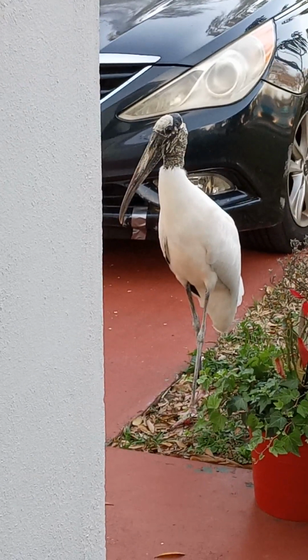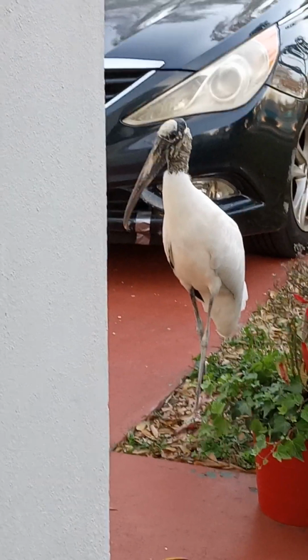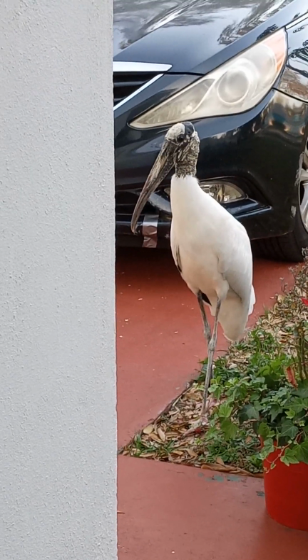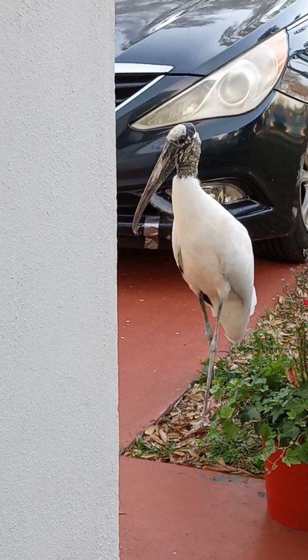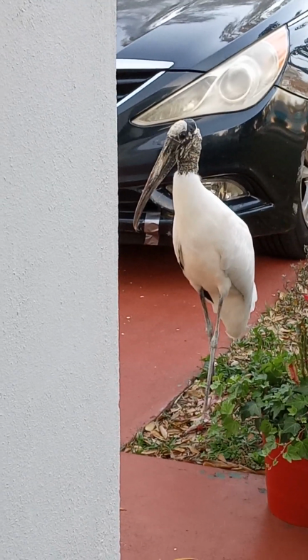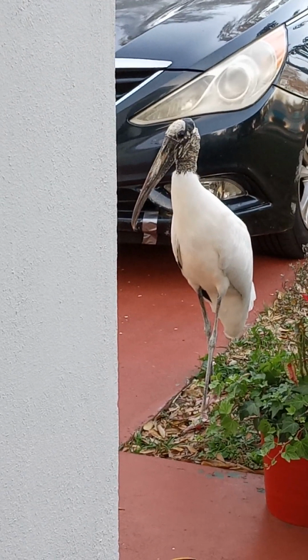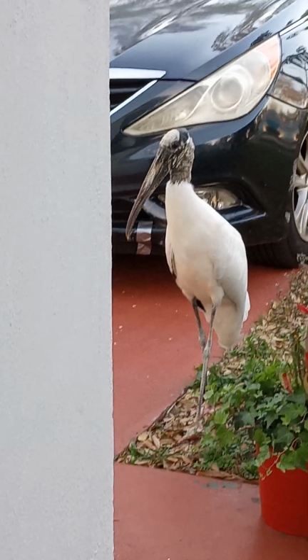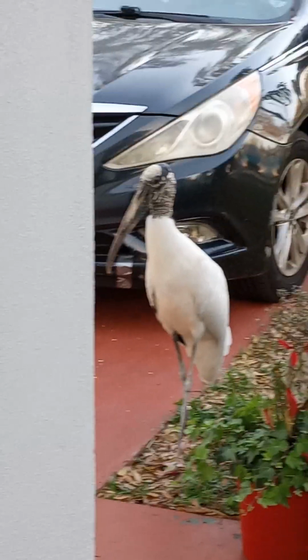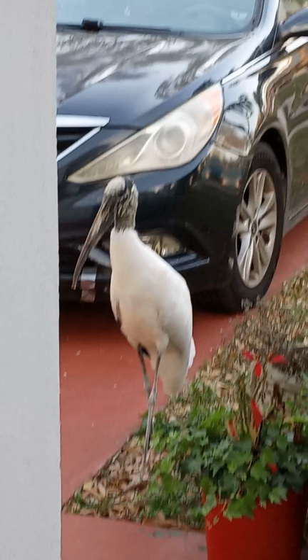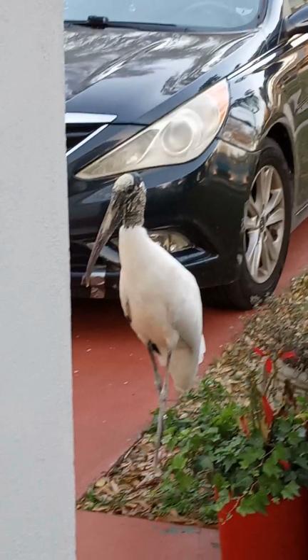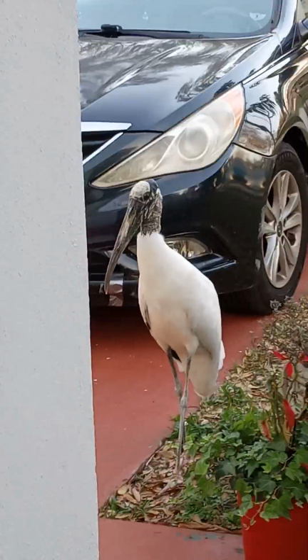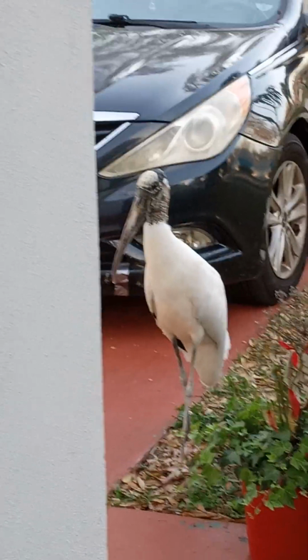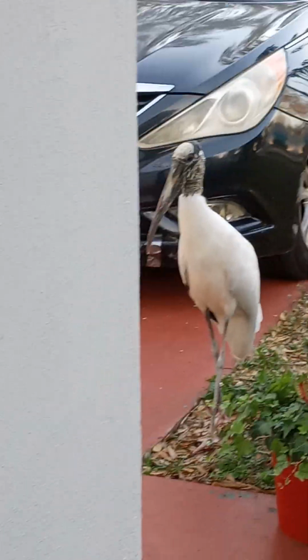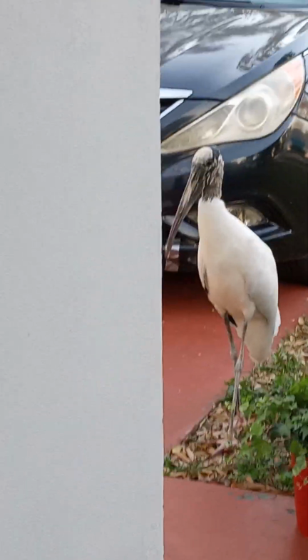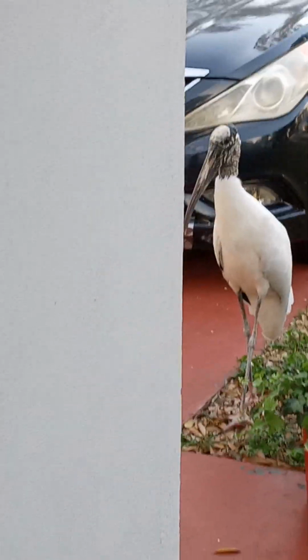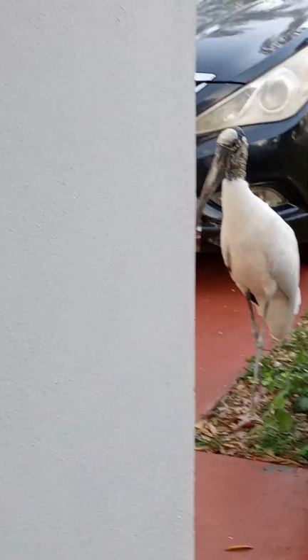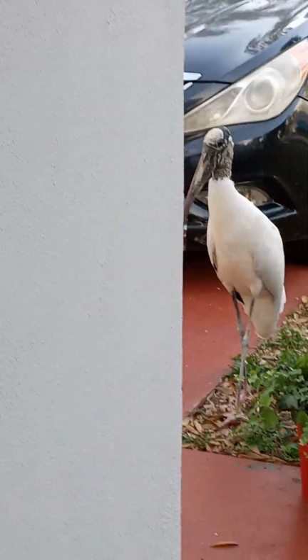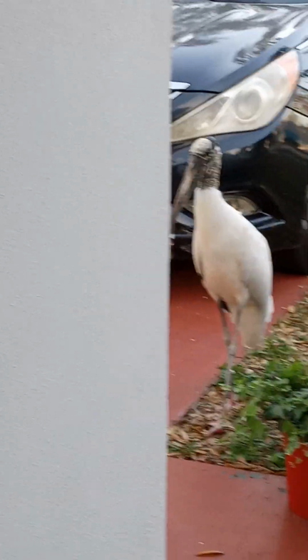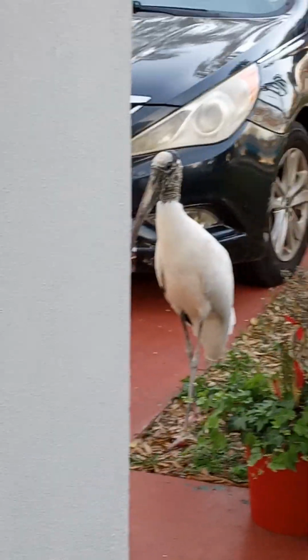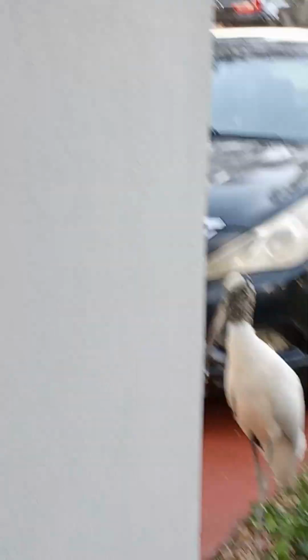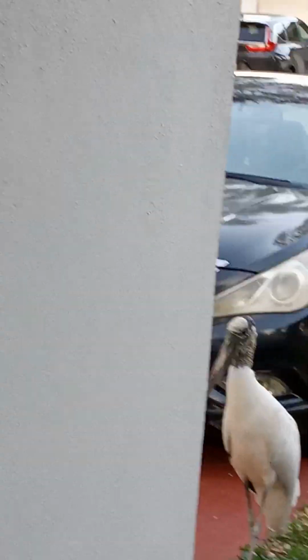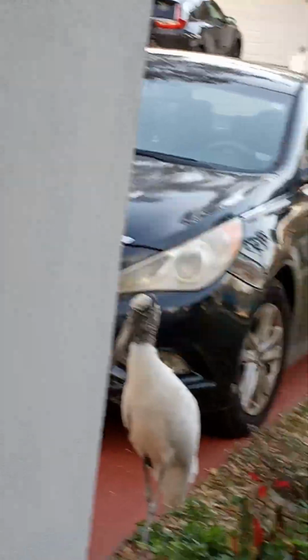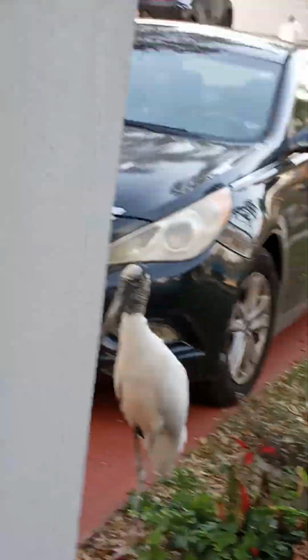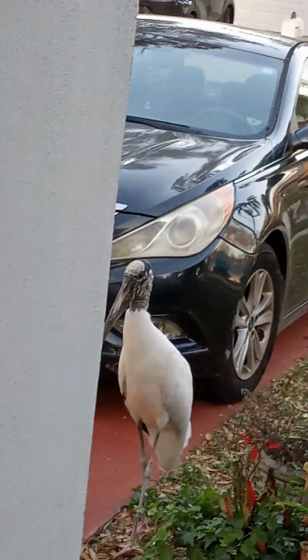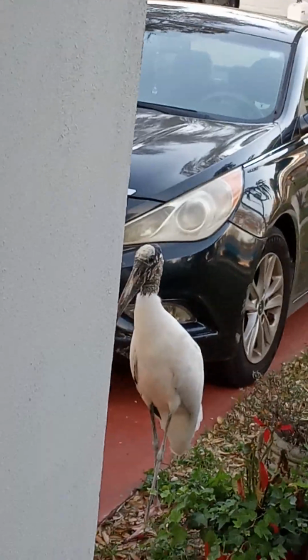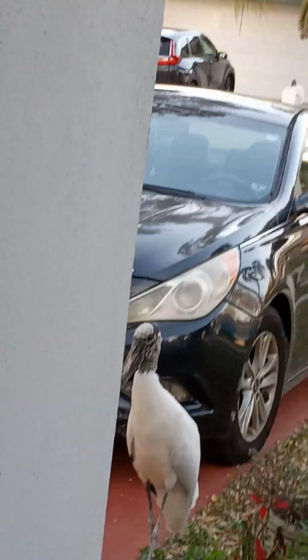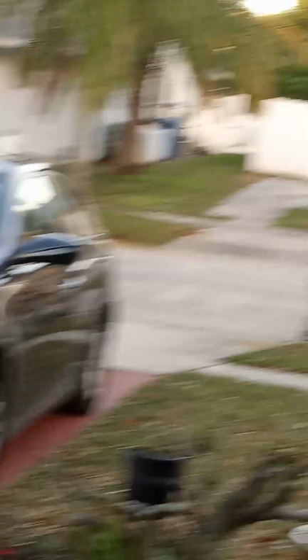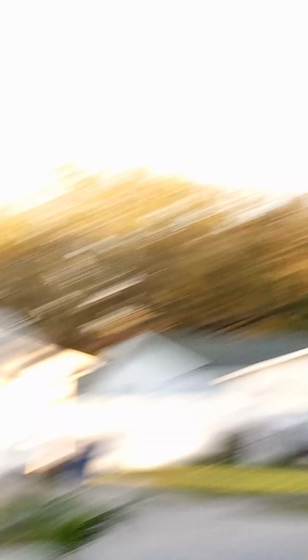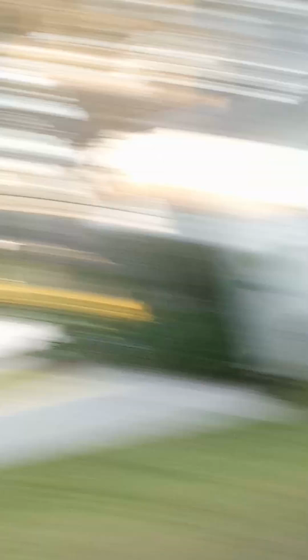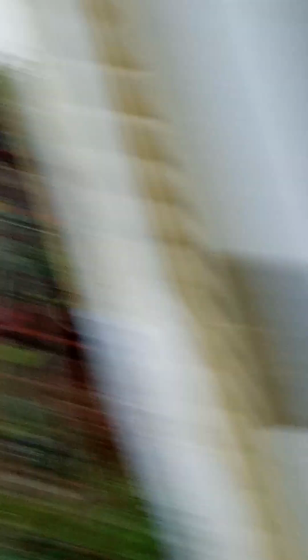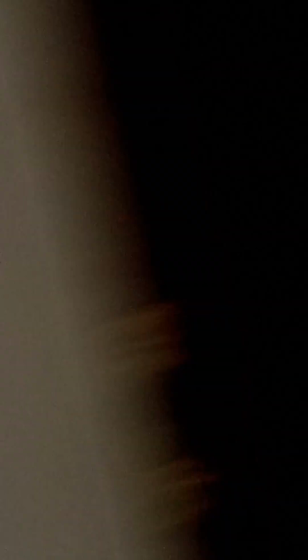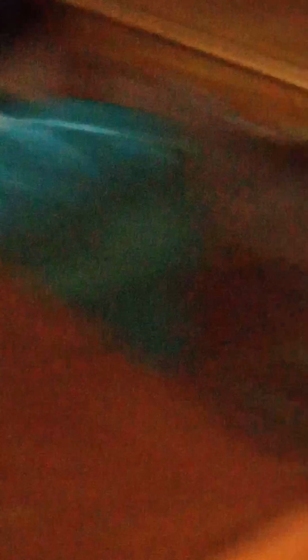All right, I guess he's our new yard bird. See ya. See ya, Mr. Wood Stork. Bye.